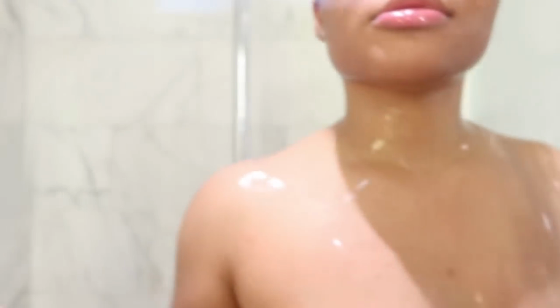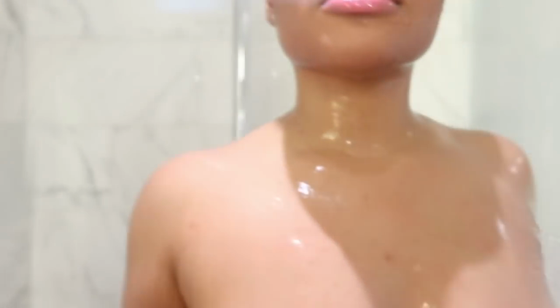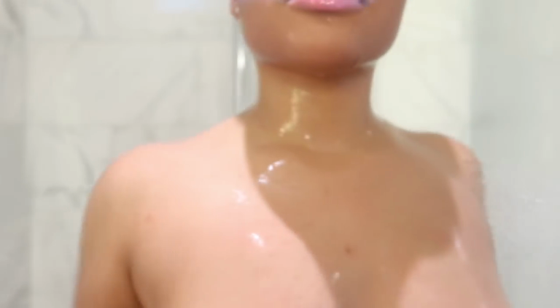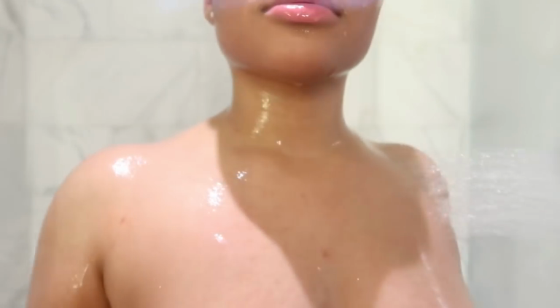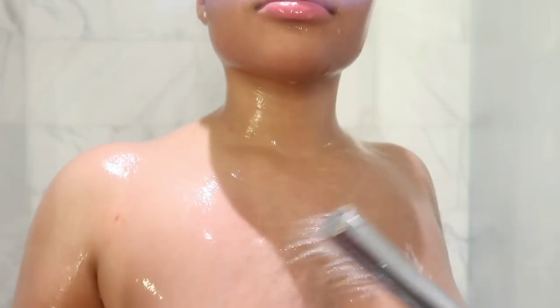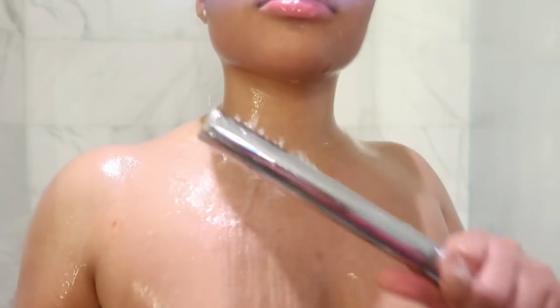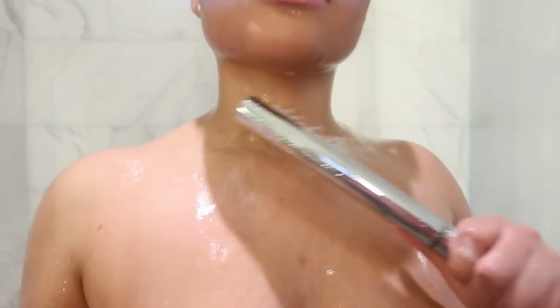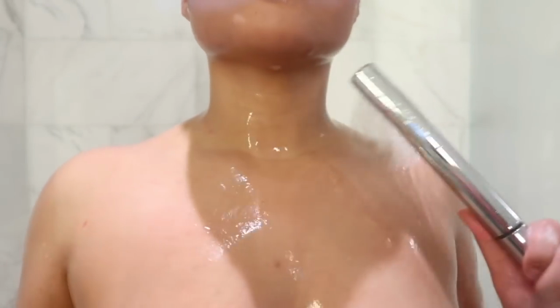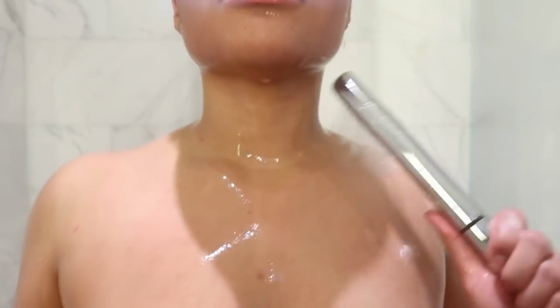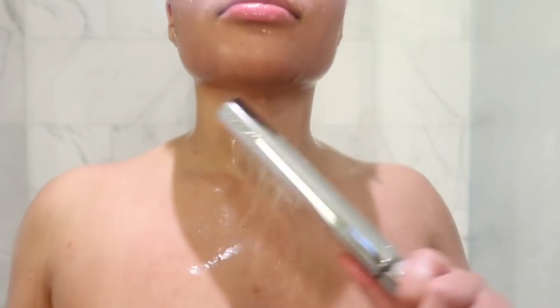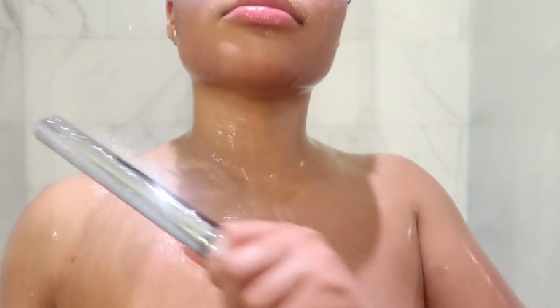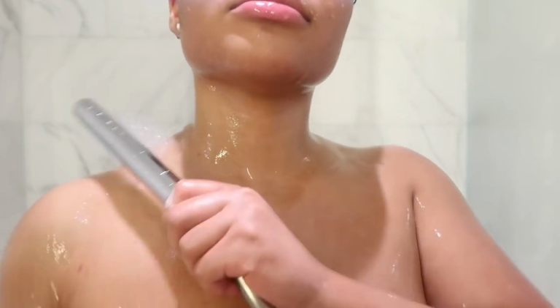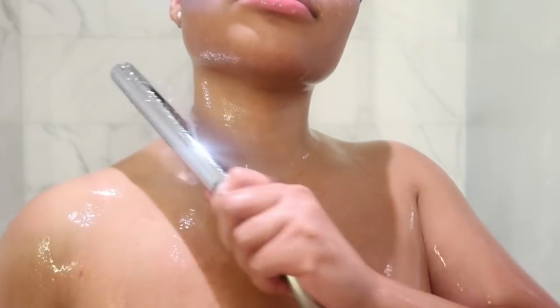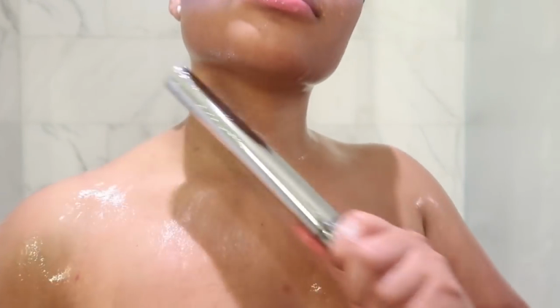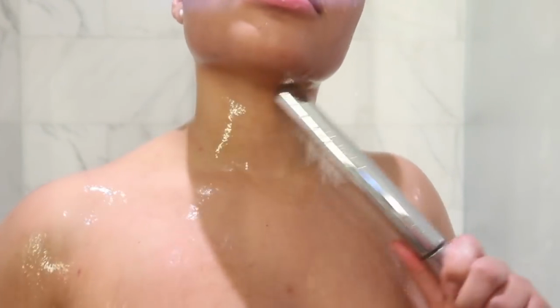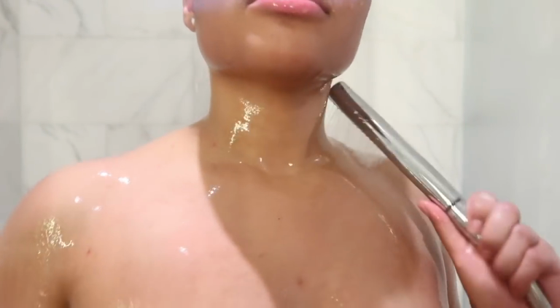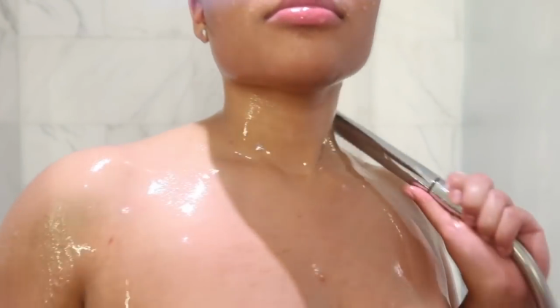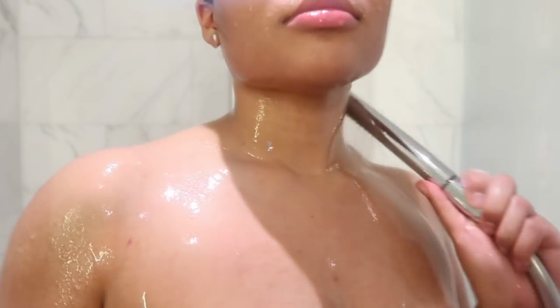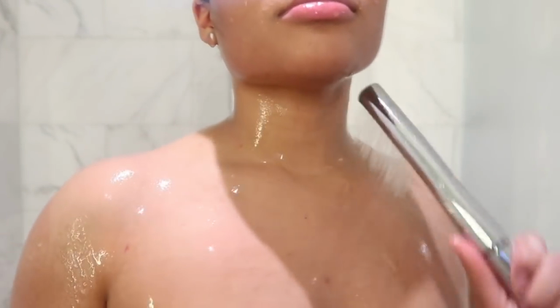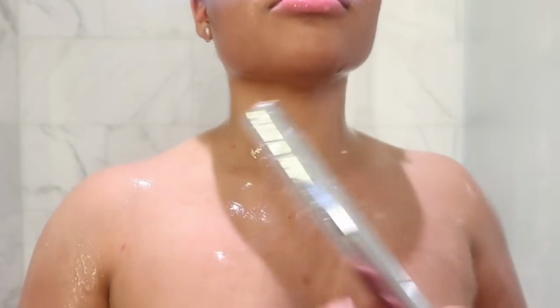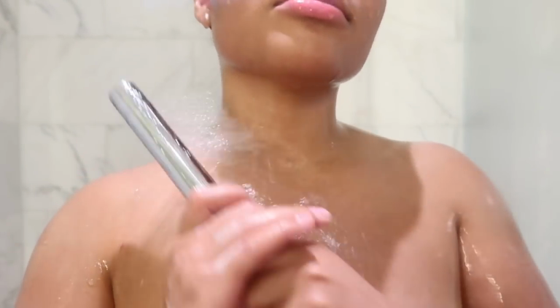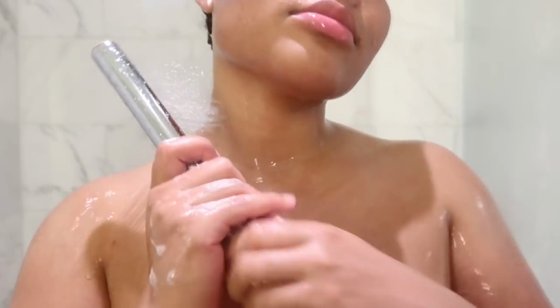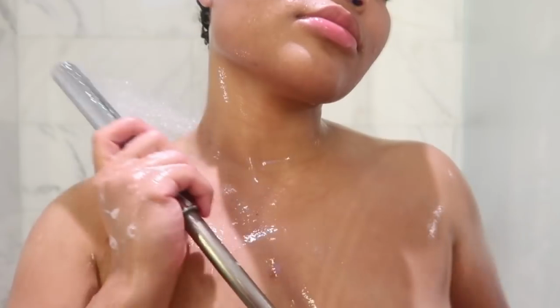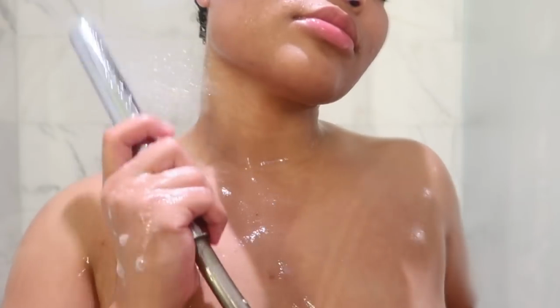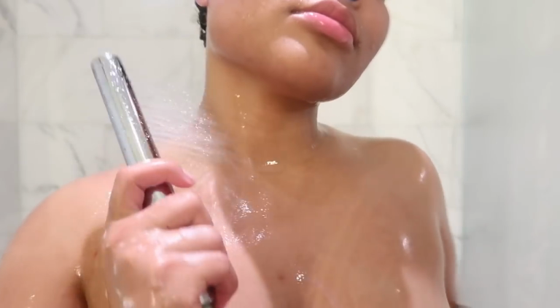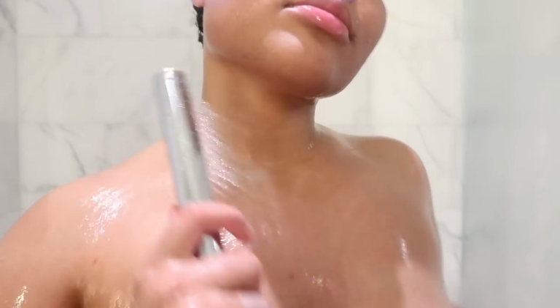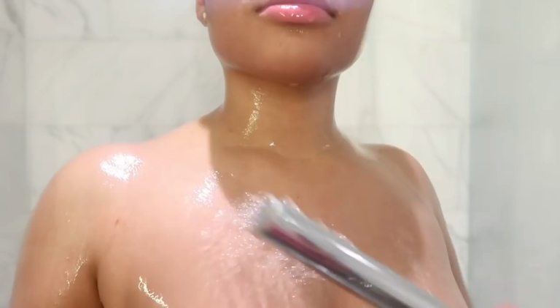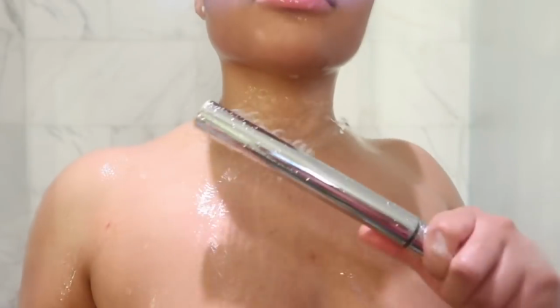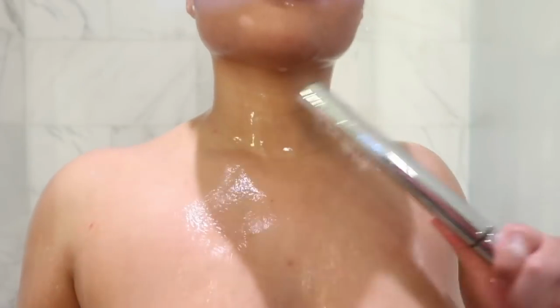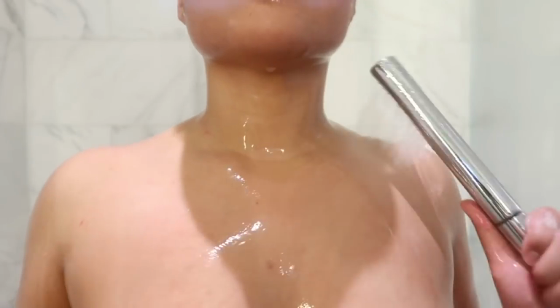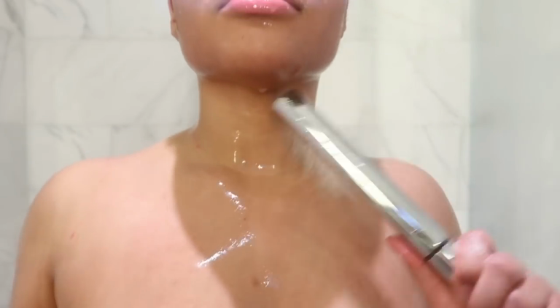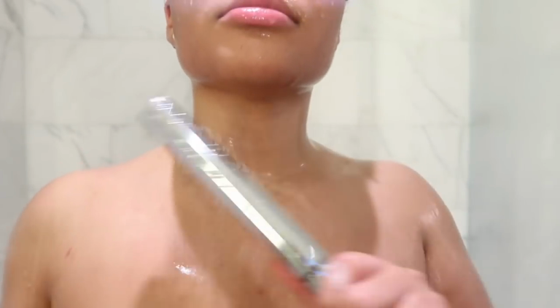At this point I'm rinsing off, and you can't see this part — I normally just use water, a cloth, and just regular soap. Nothing crazy.